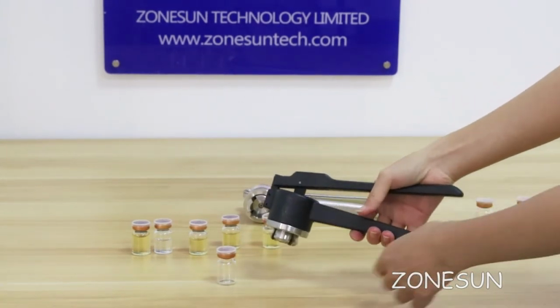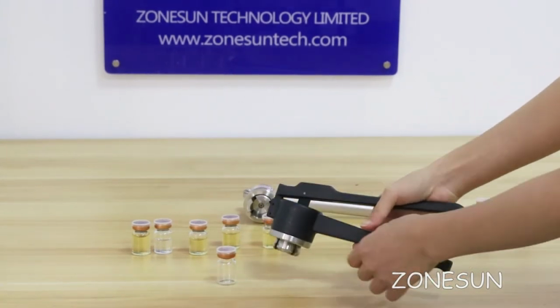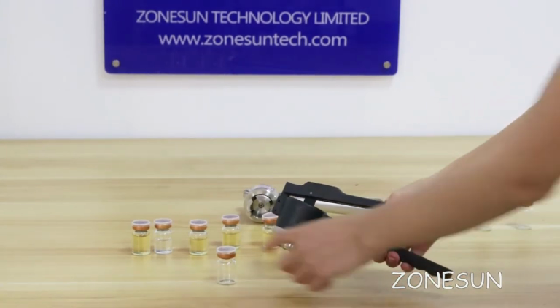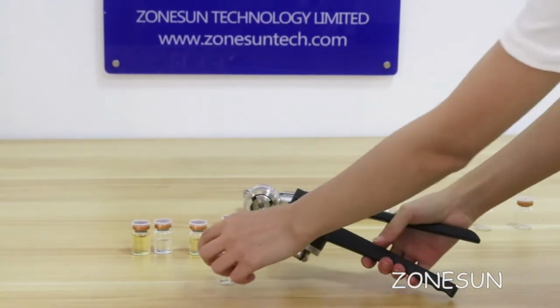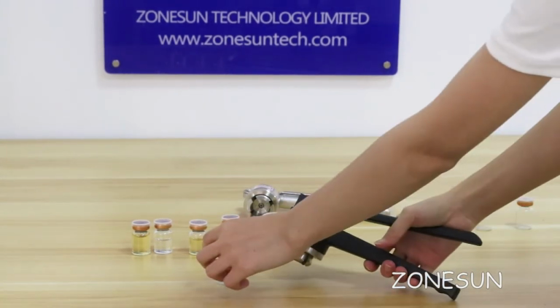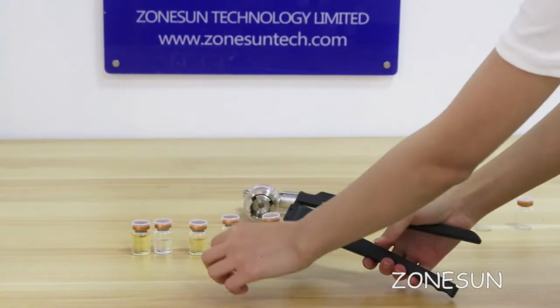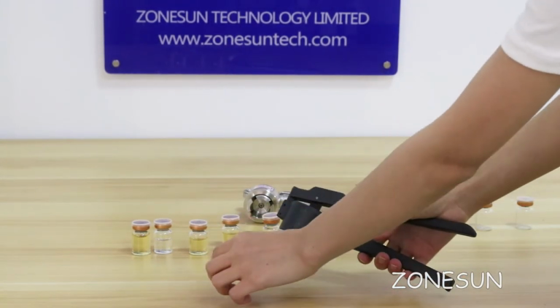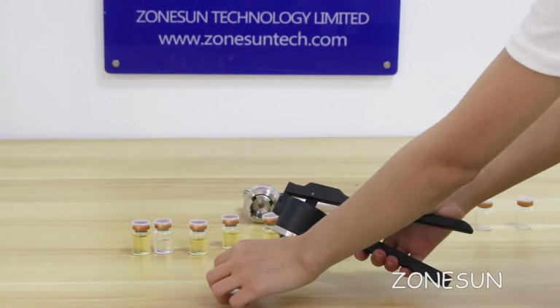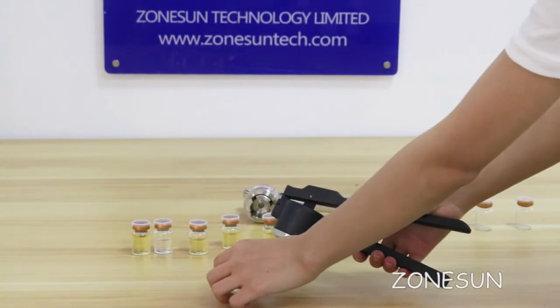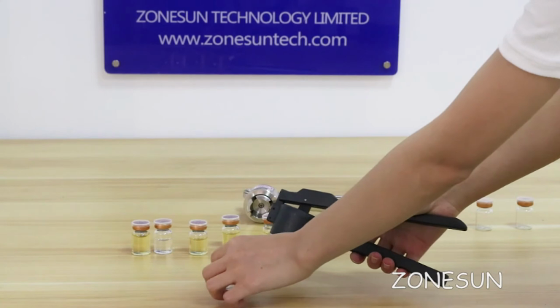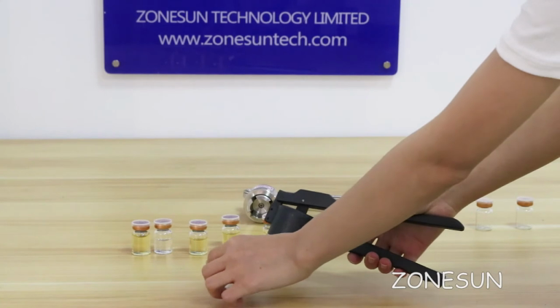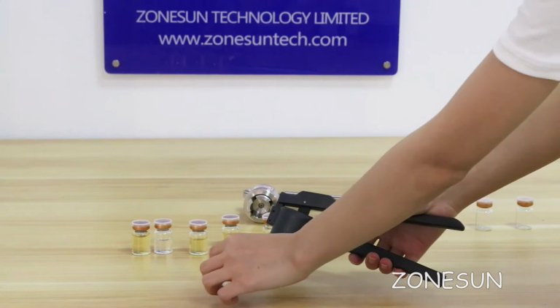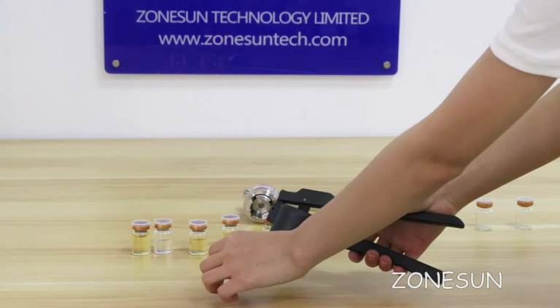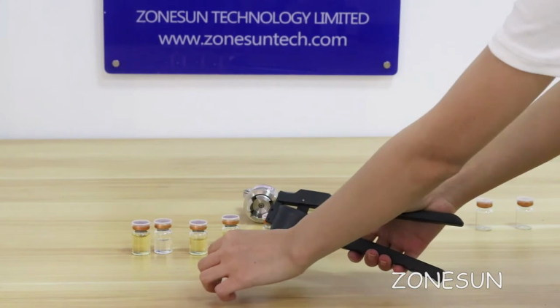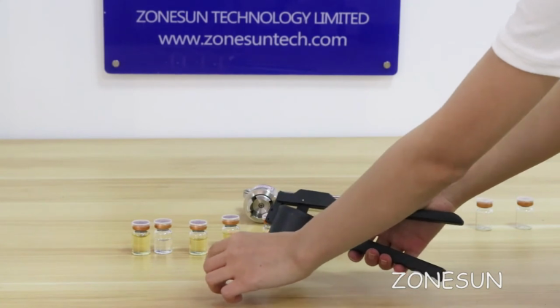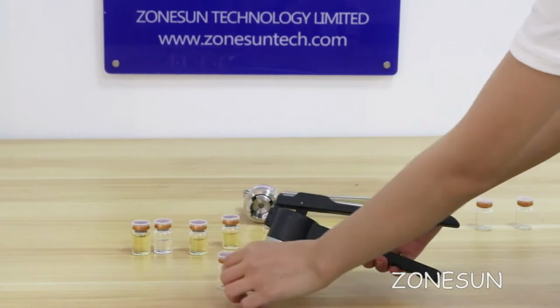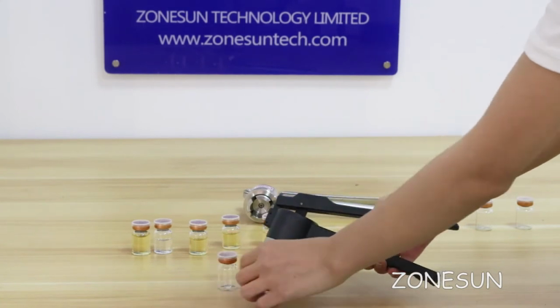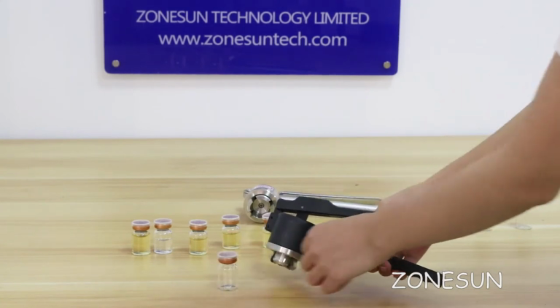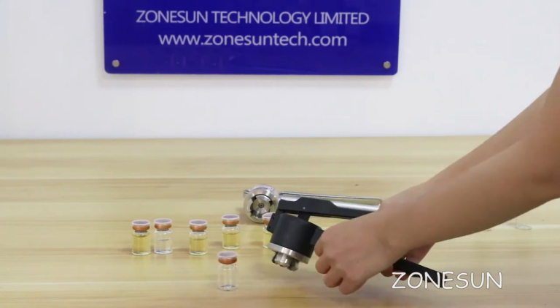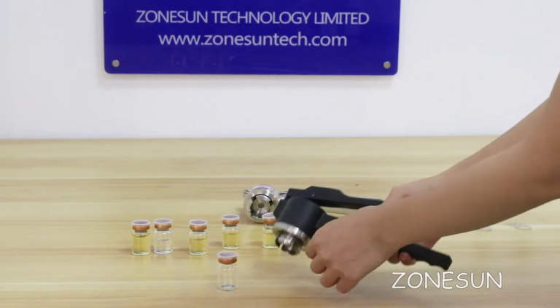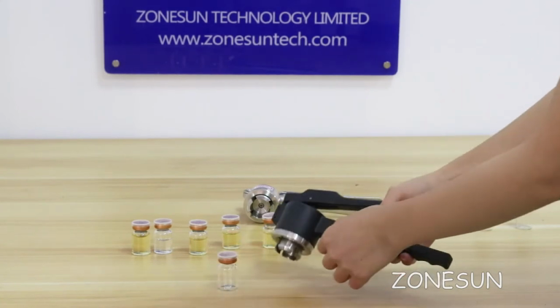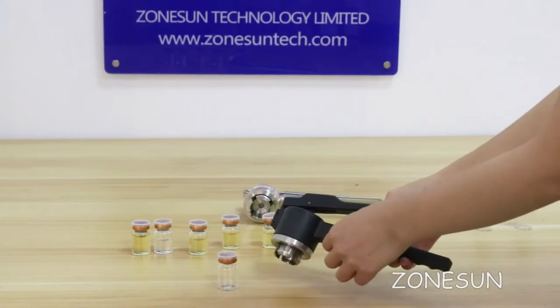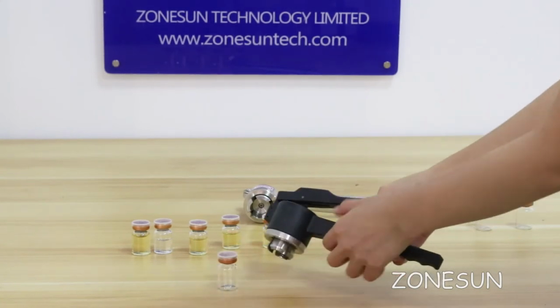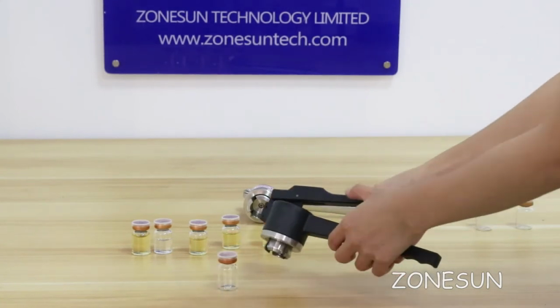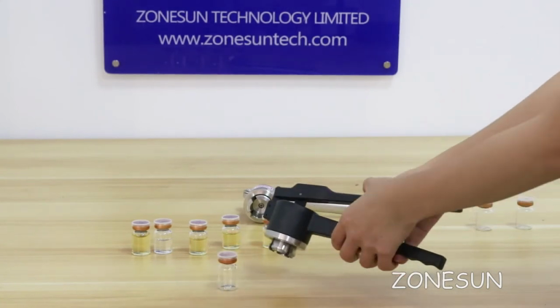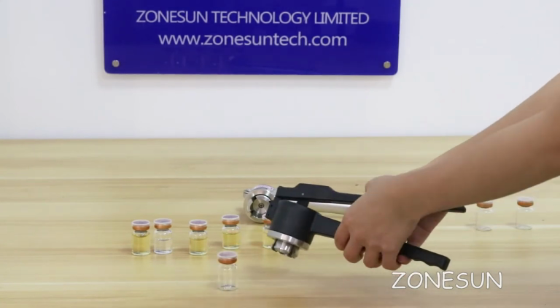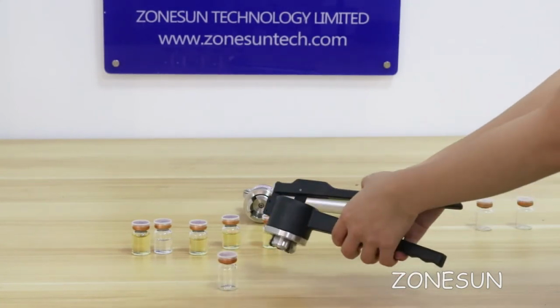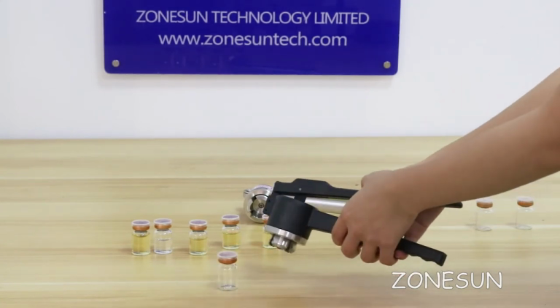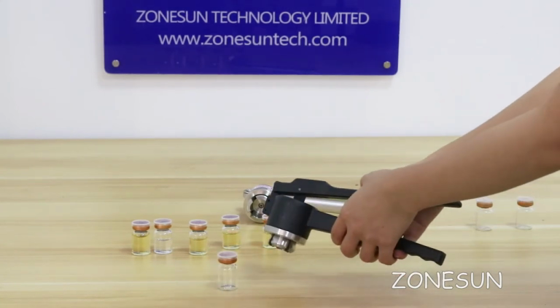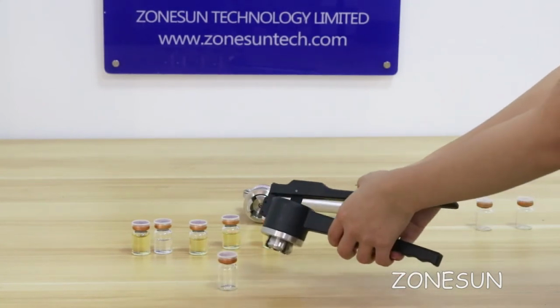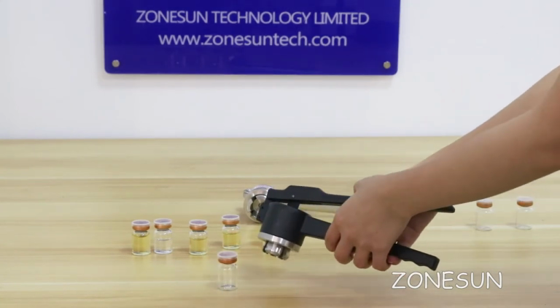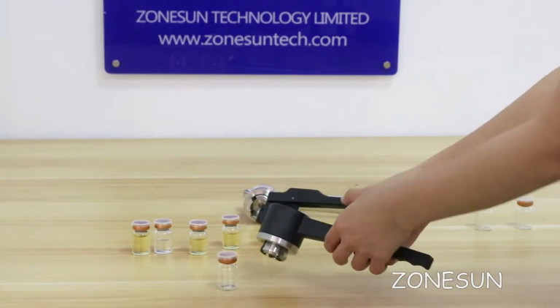In other situations, if you press the head and it is too tight, please rotate the head clockwise.